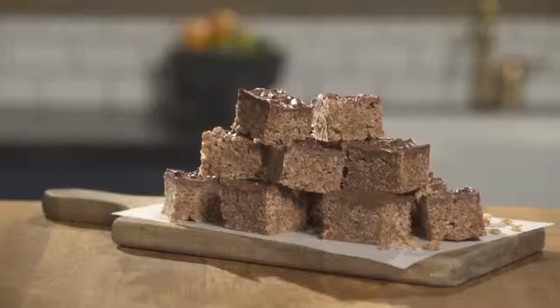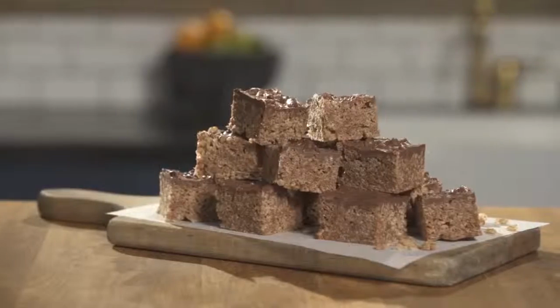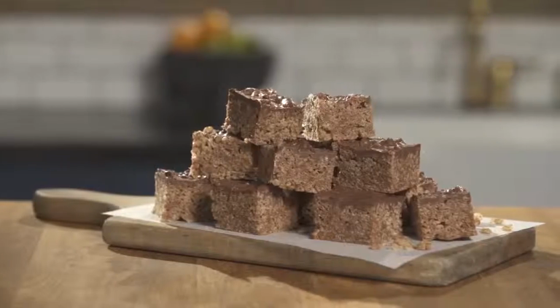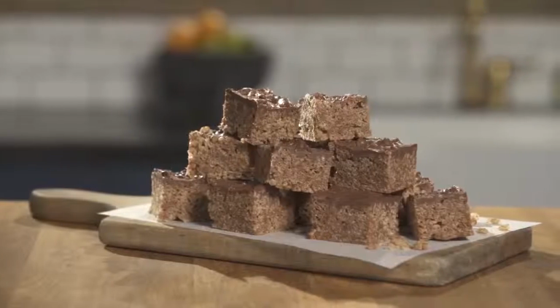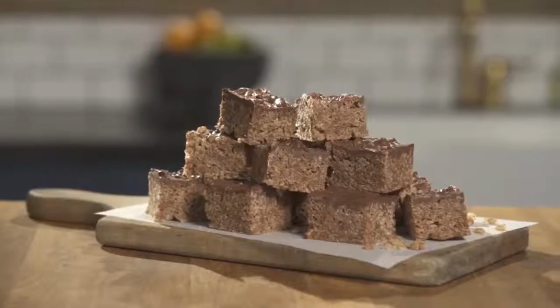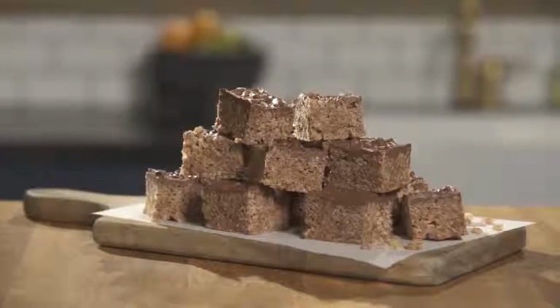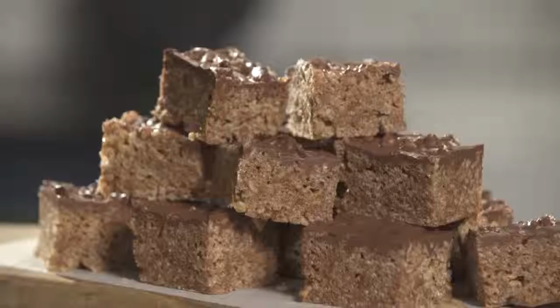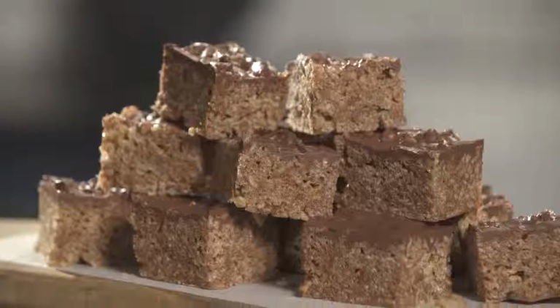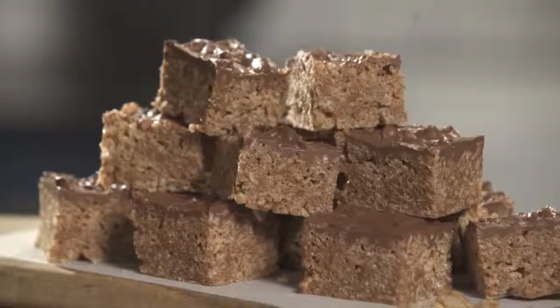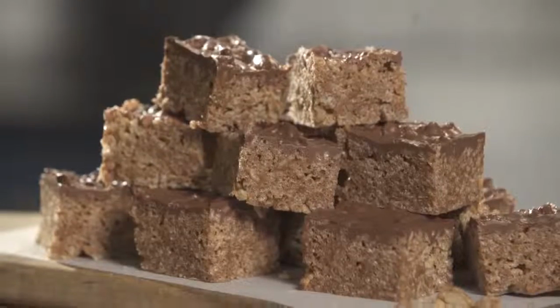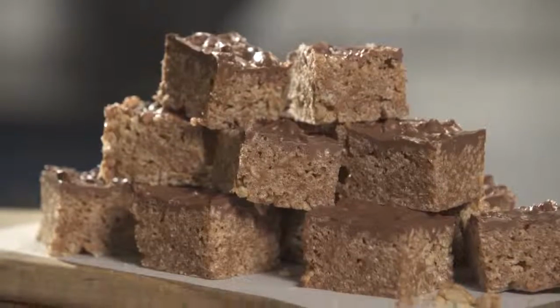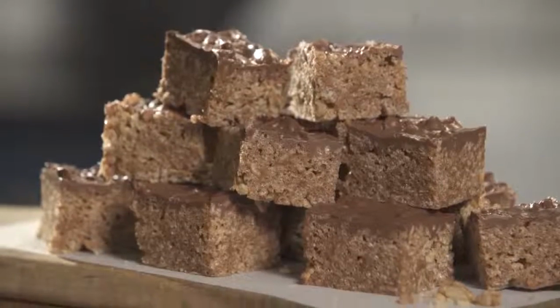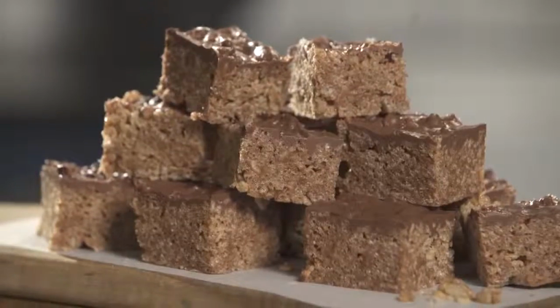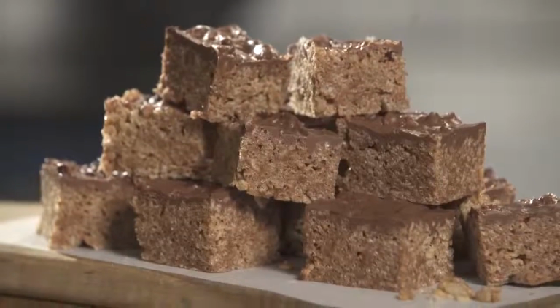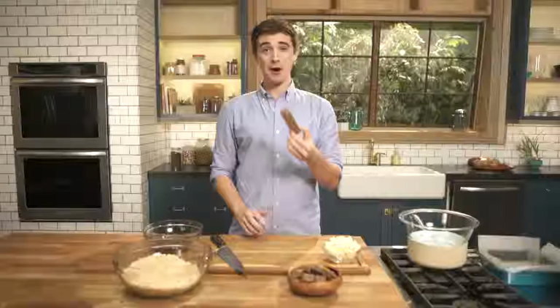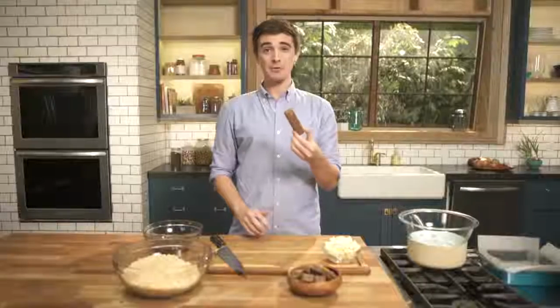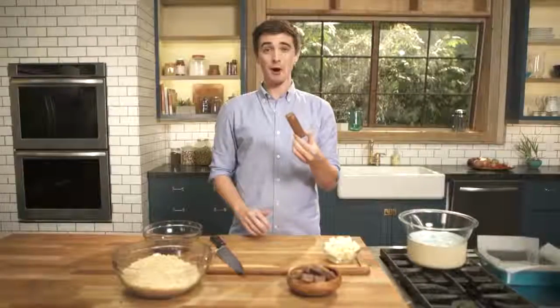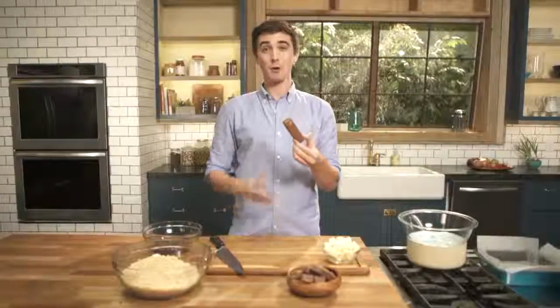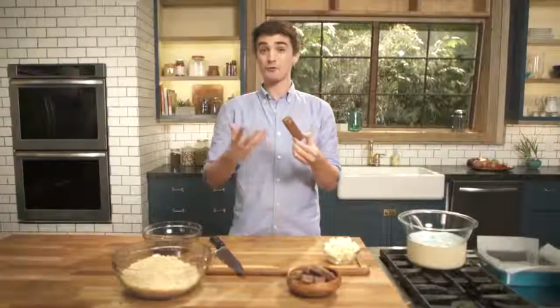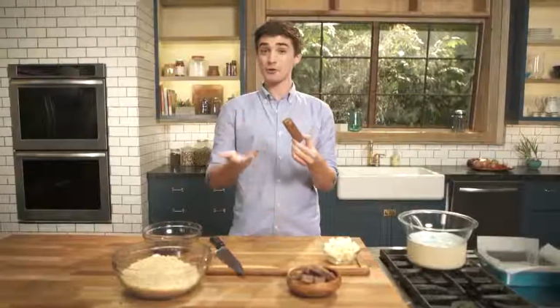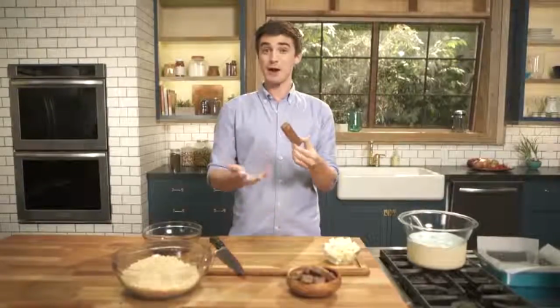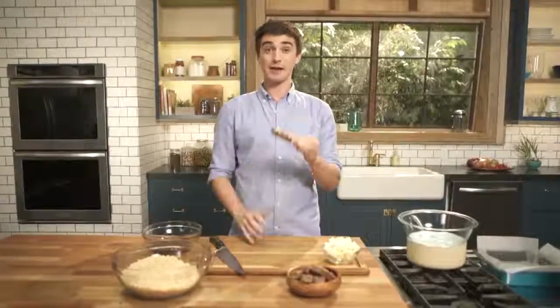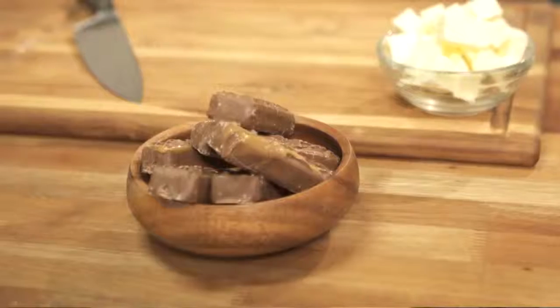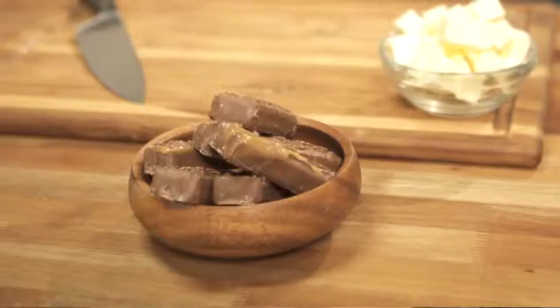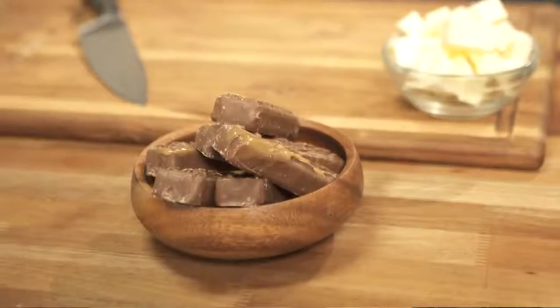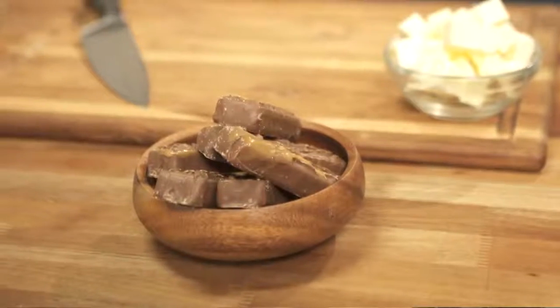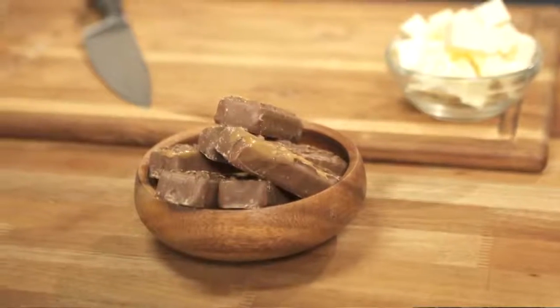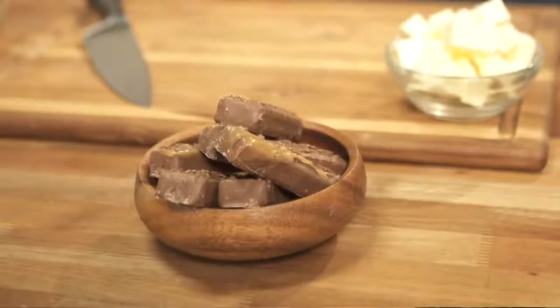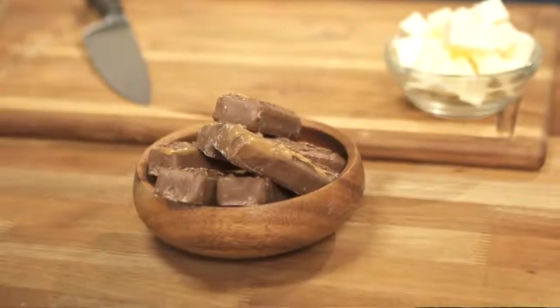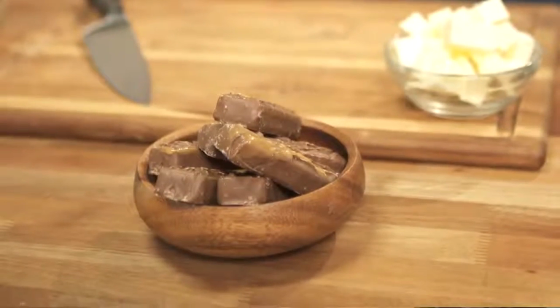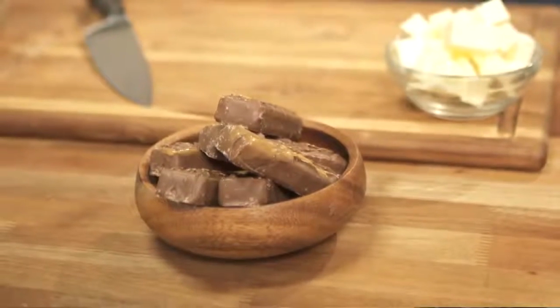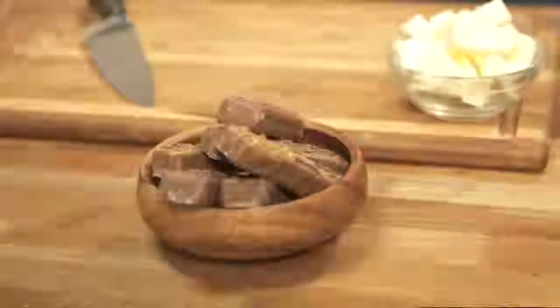Now, the one thing that you do need is a Mars bar, or if you're in America a Milky Way bar will do the job.